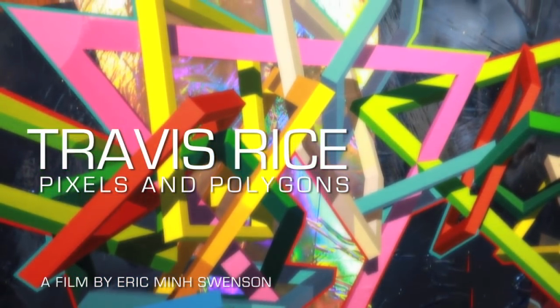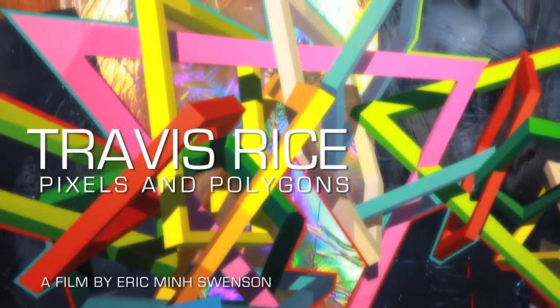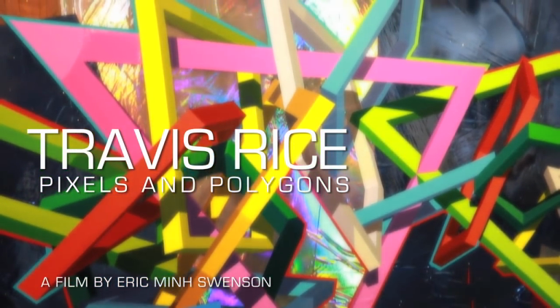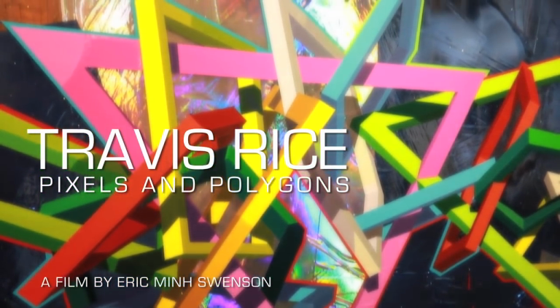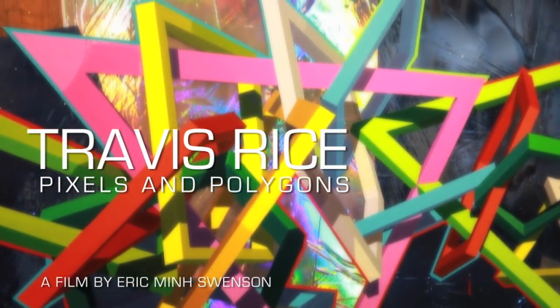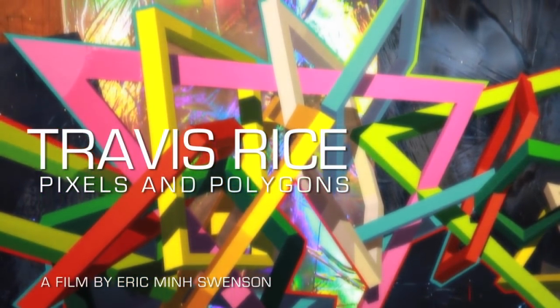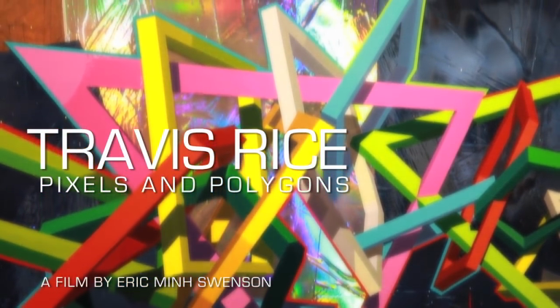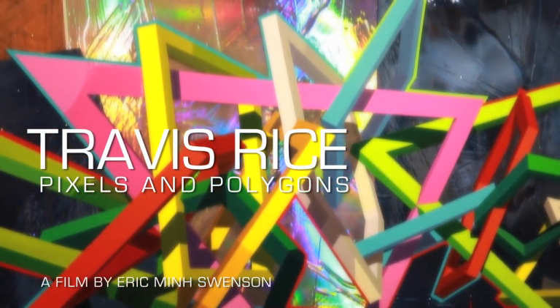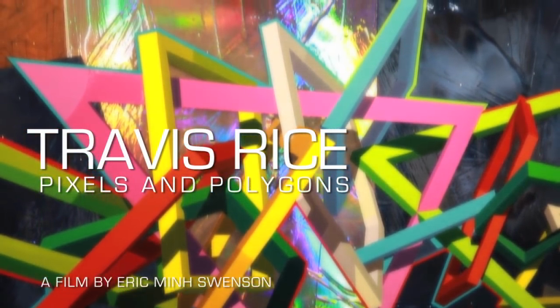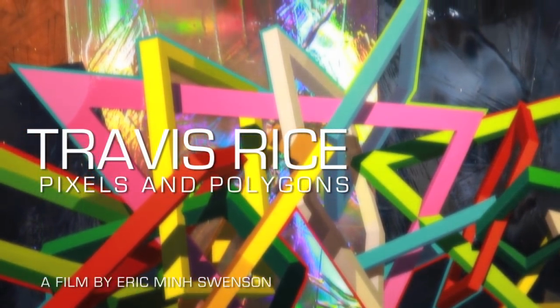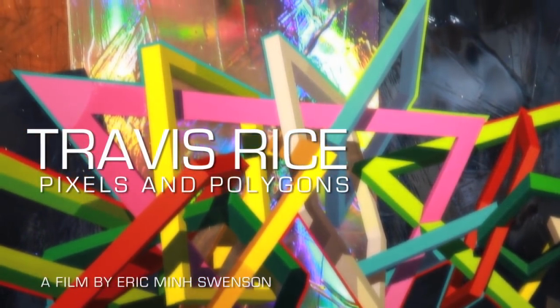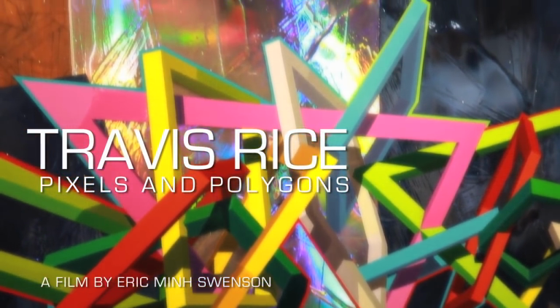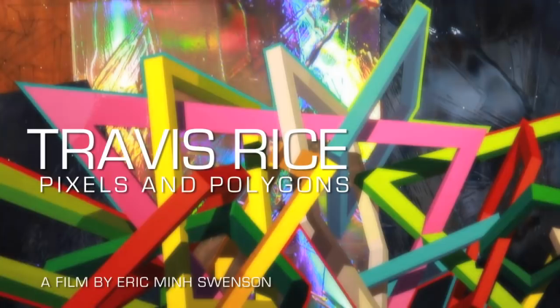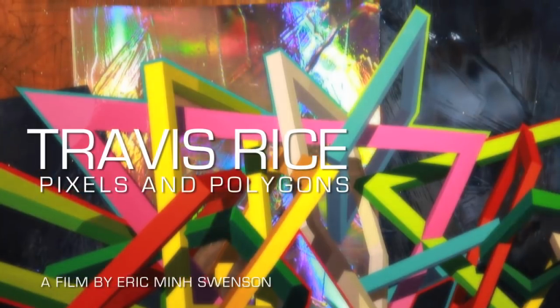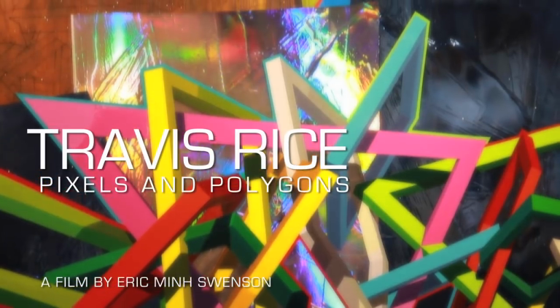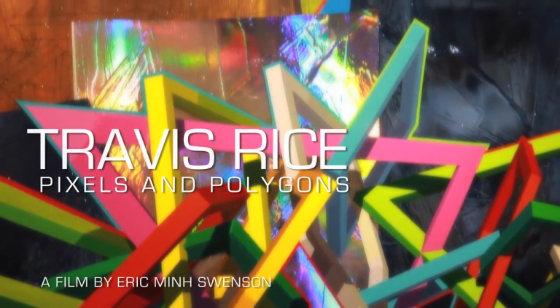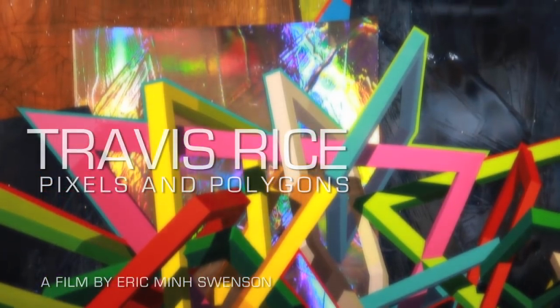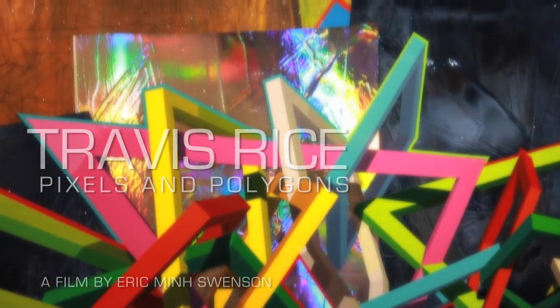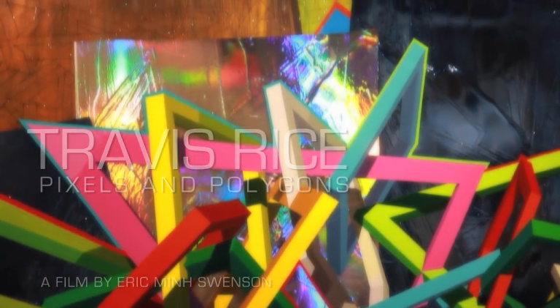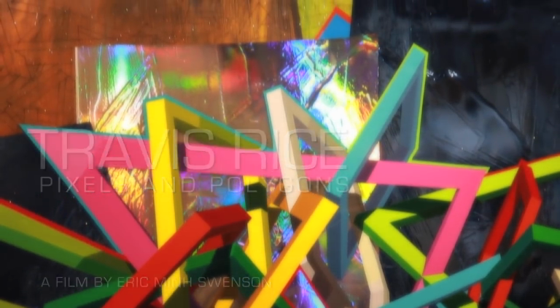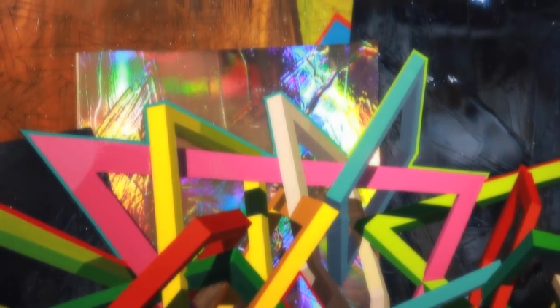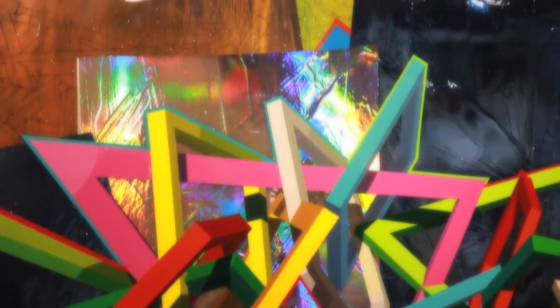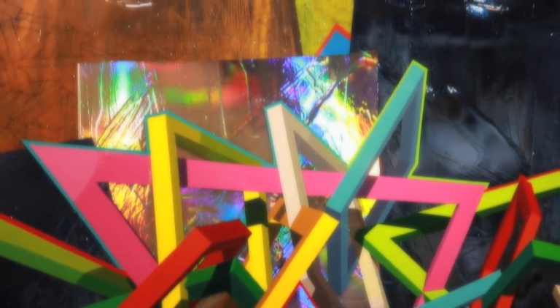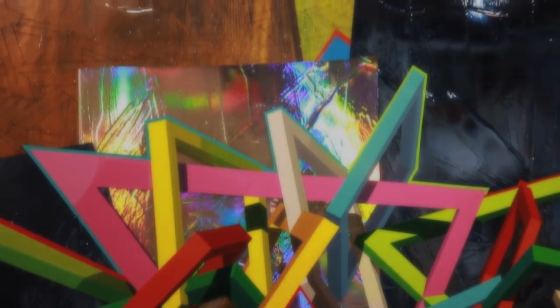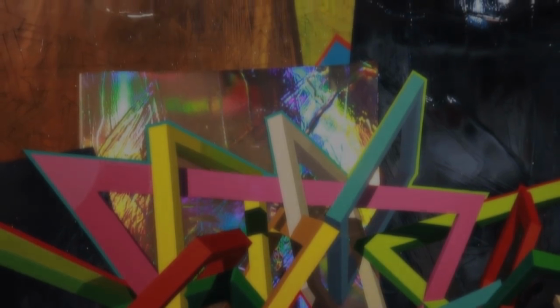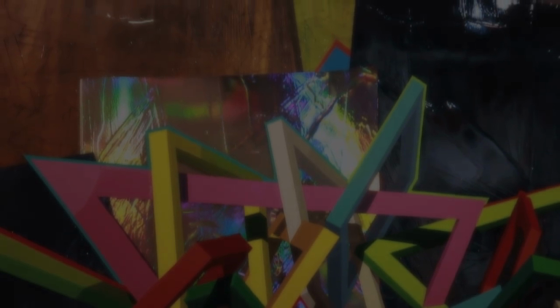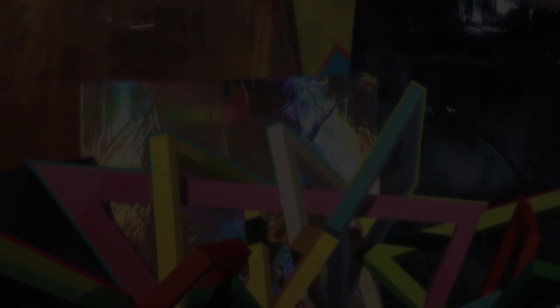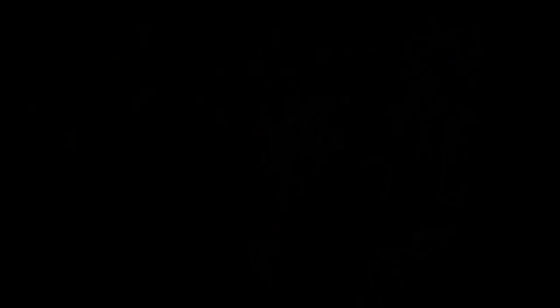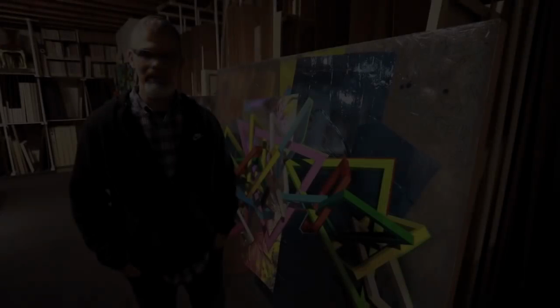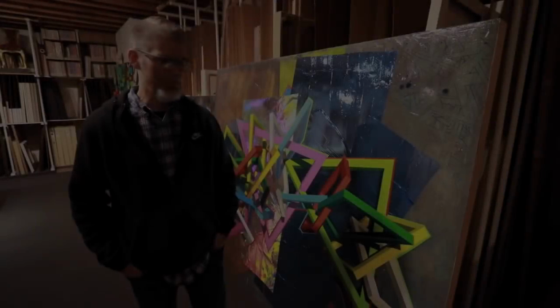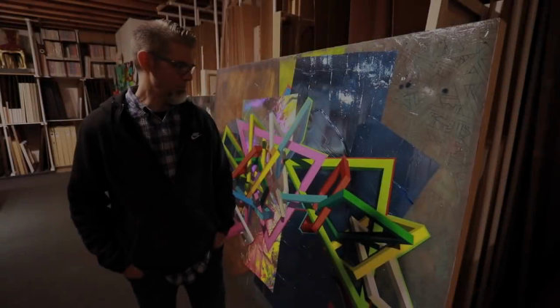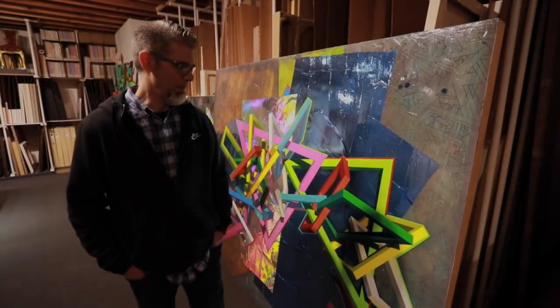My name is Travis Reyes. I'm an artist here at Bentley Gallery, just newly signed to Bentley in the spring.